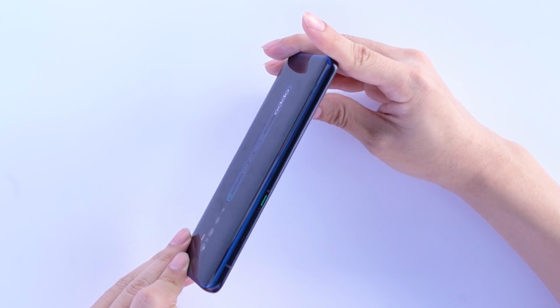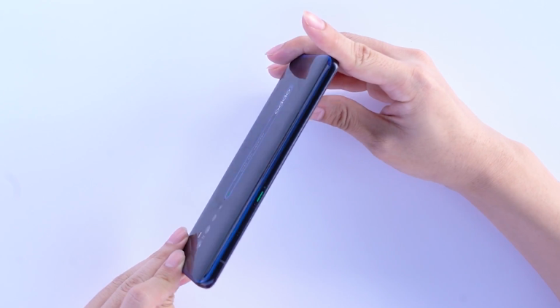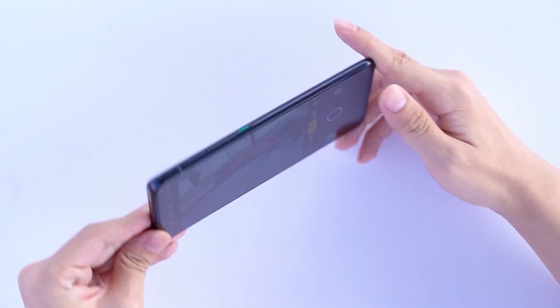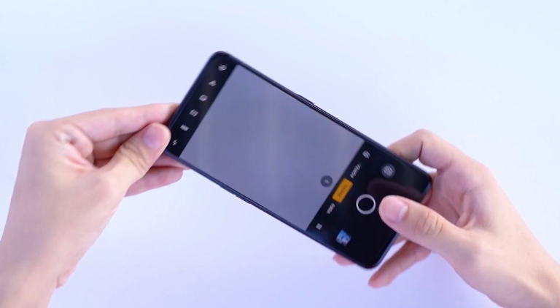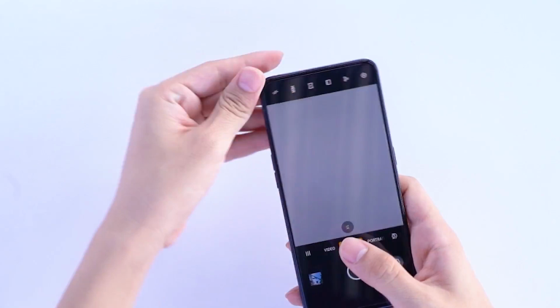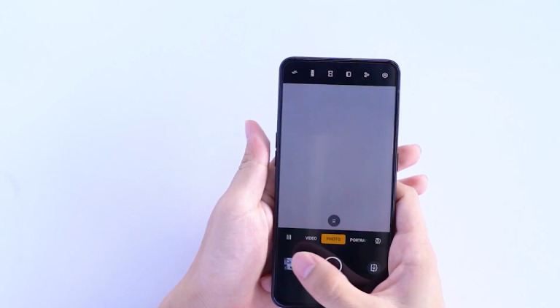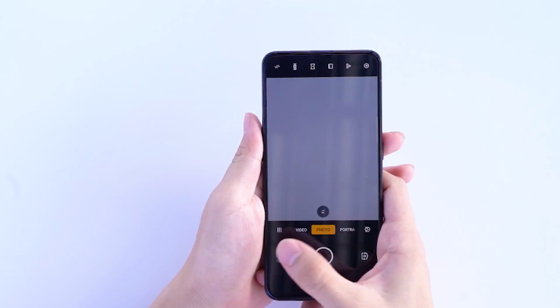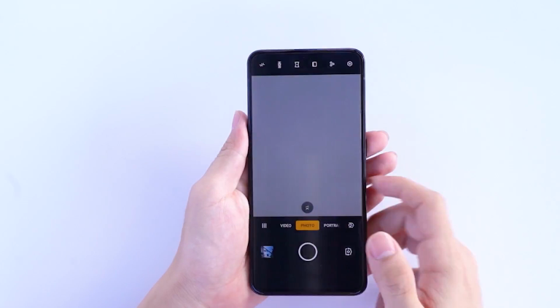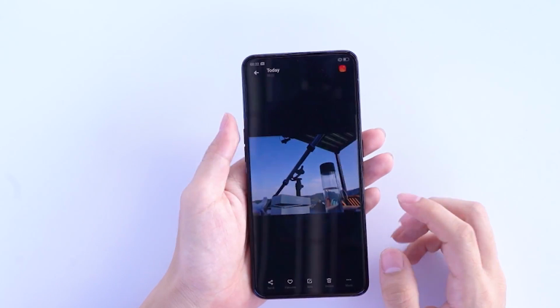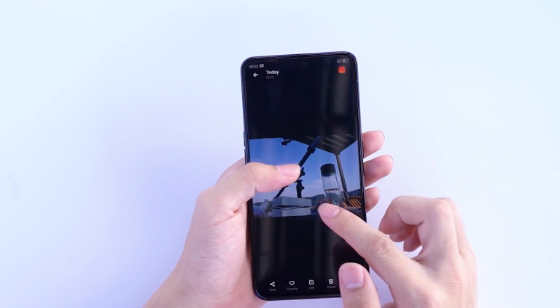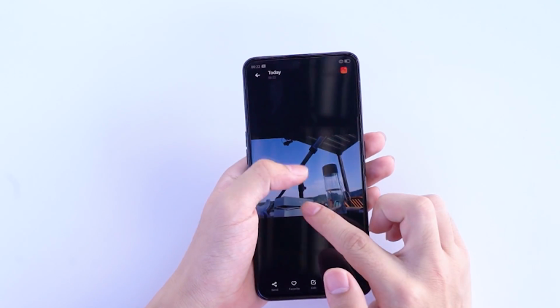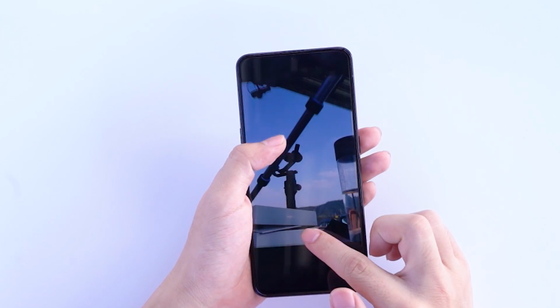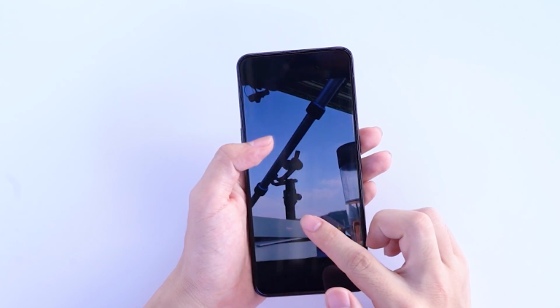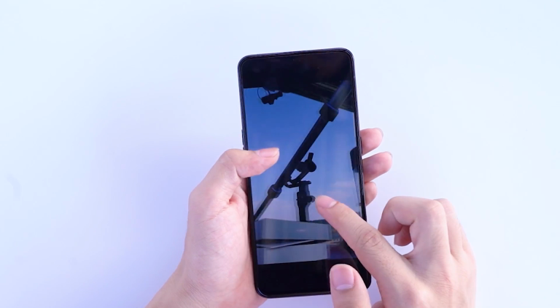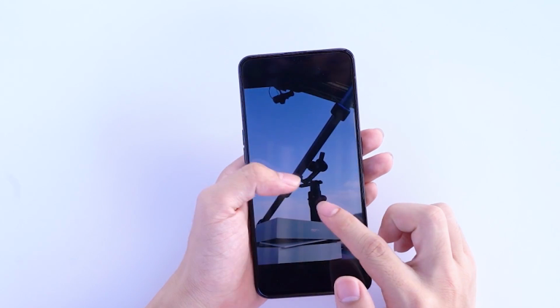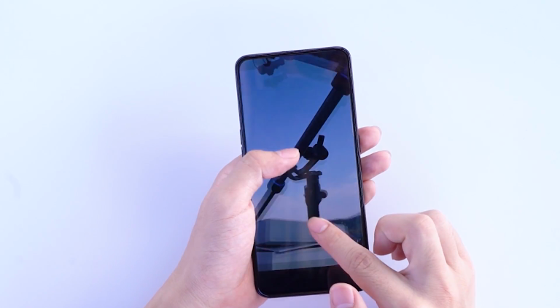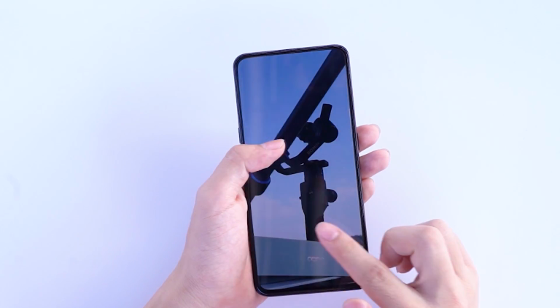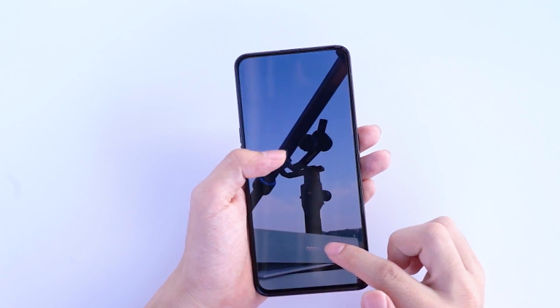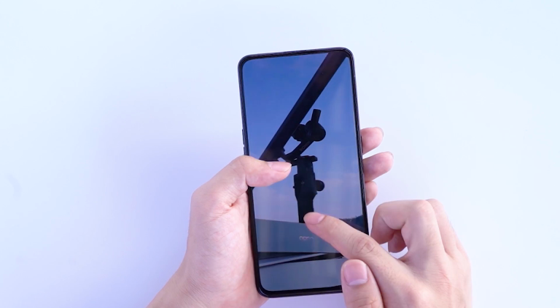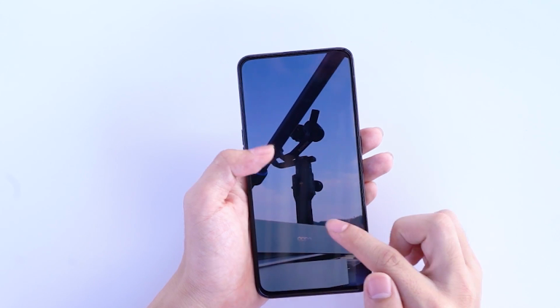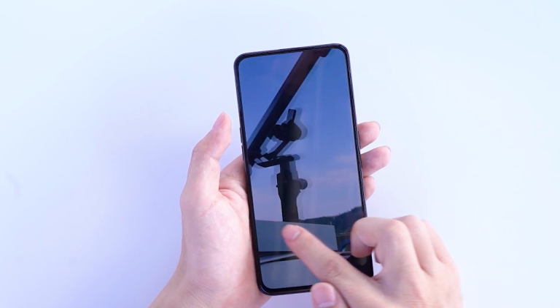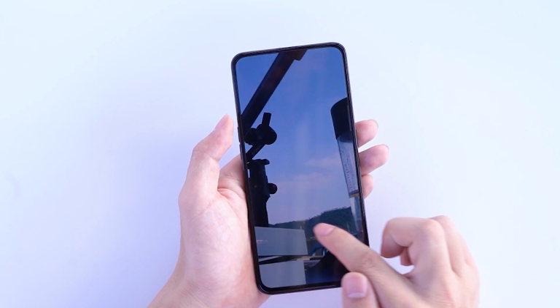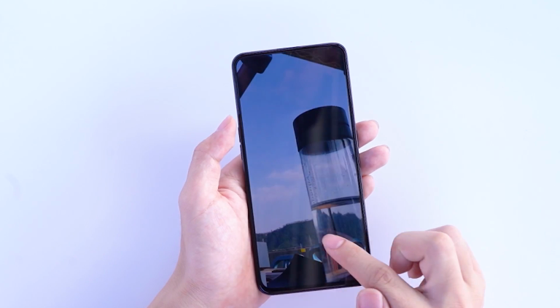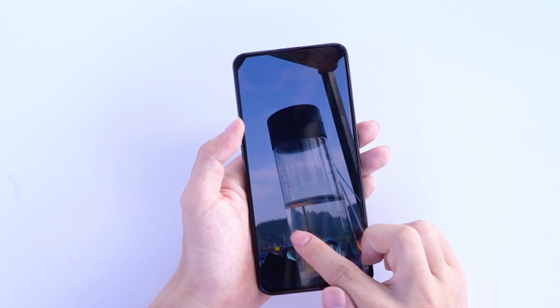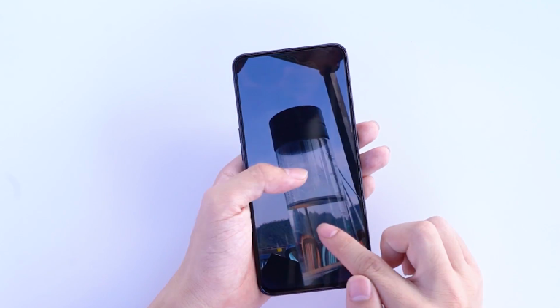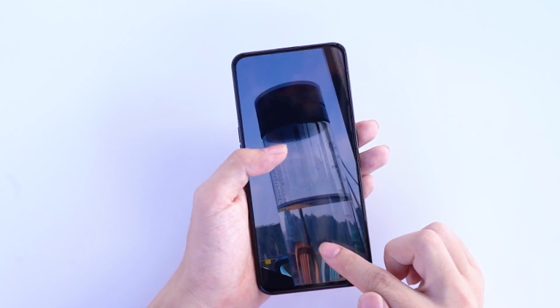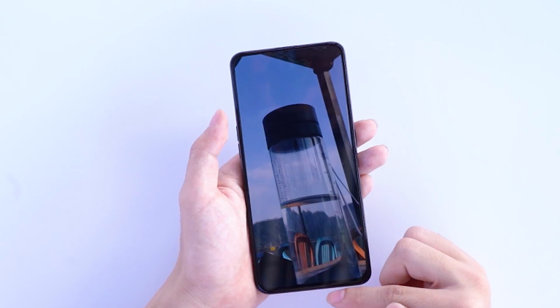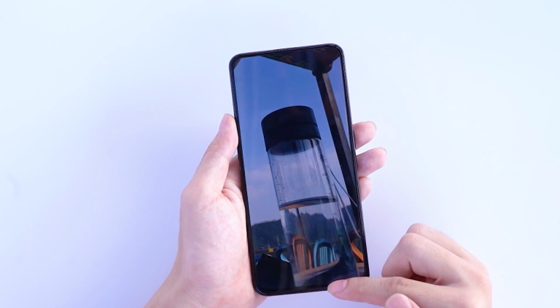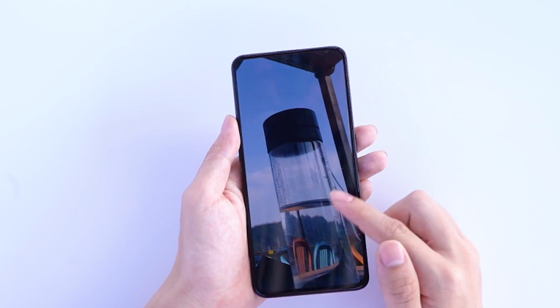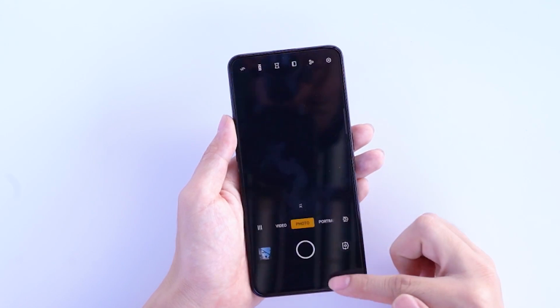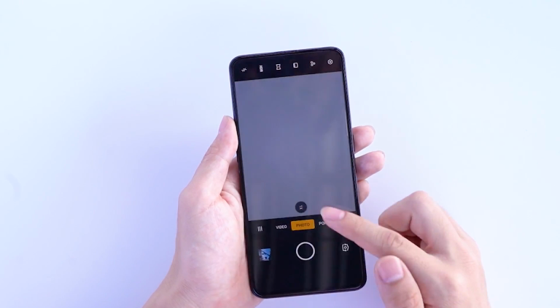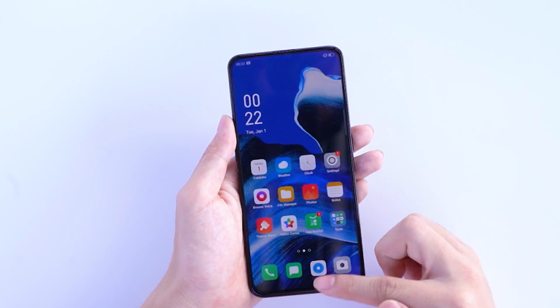From actual samples, the OPPO Reno 2 can produce reproducible photos with plenty of daytime light.